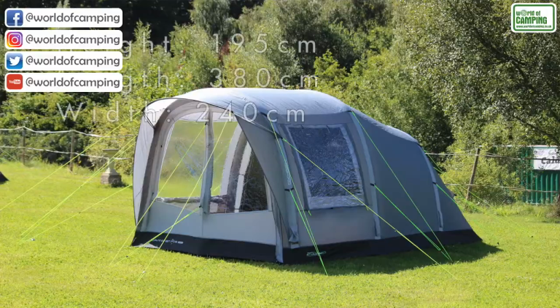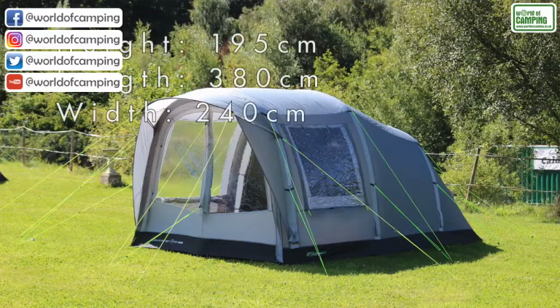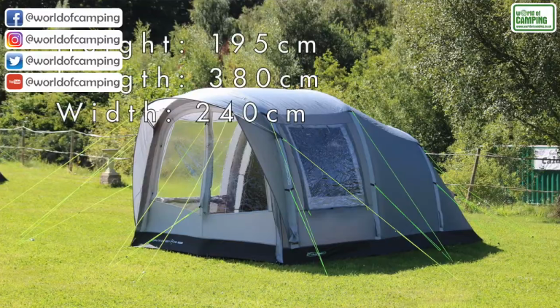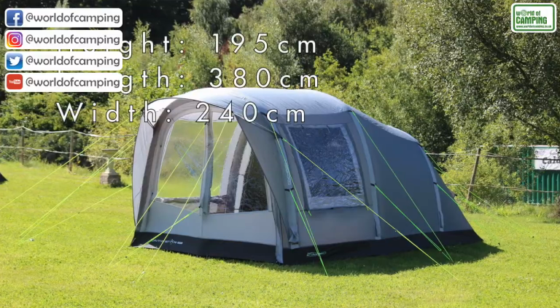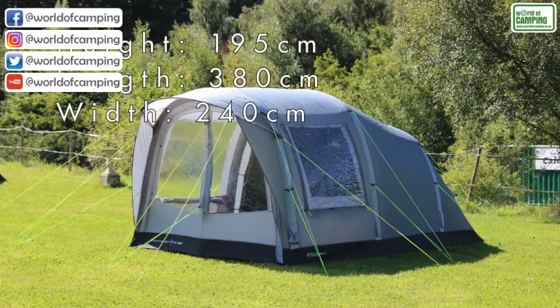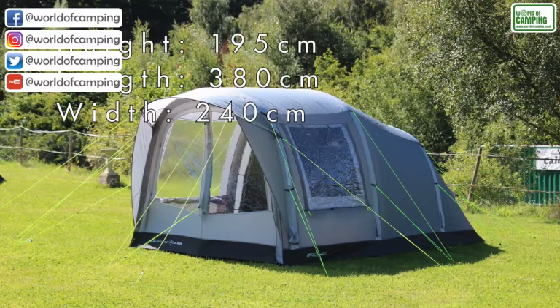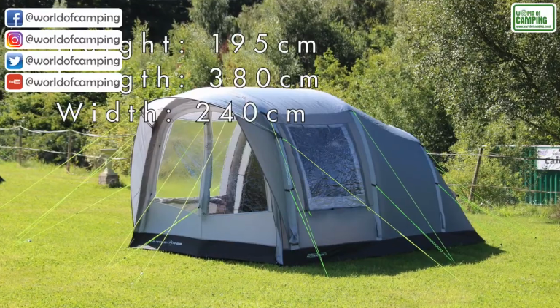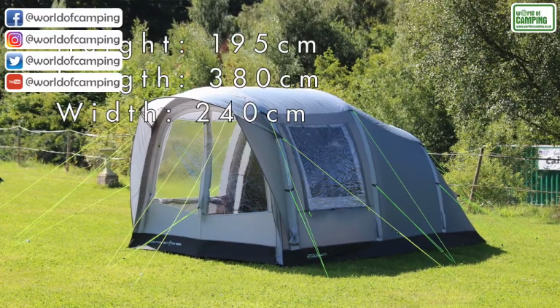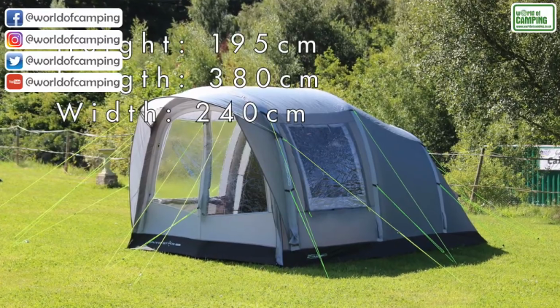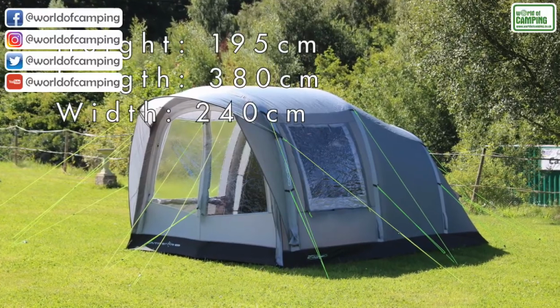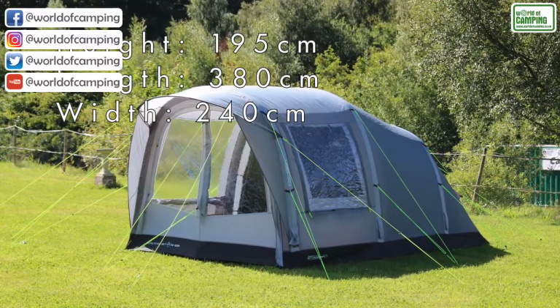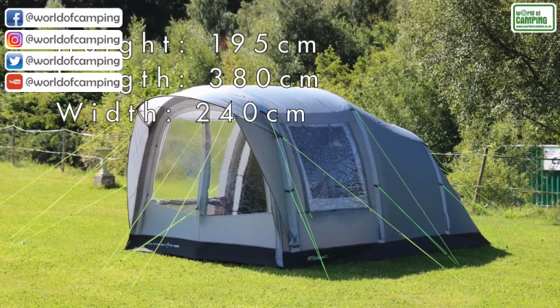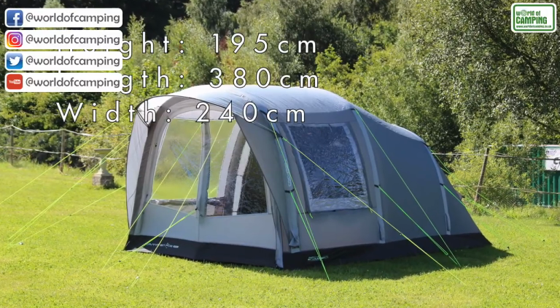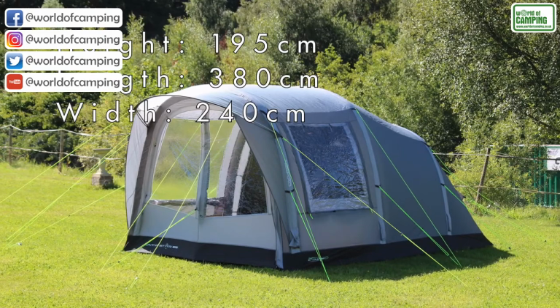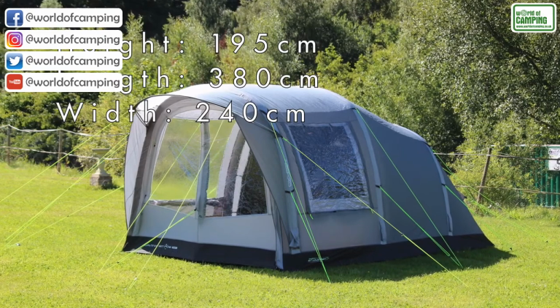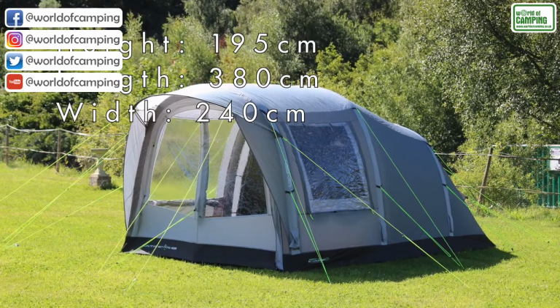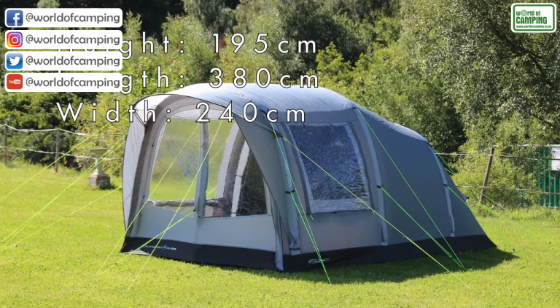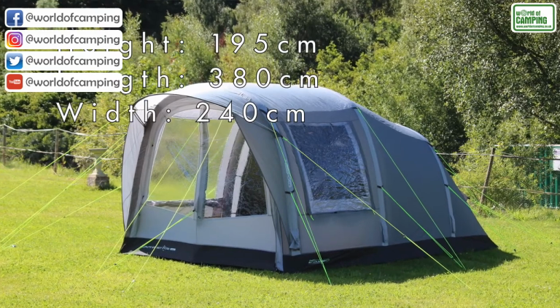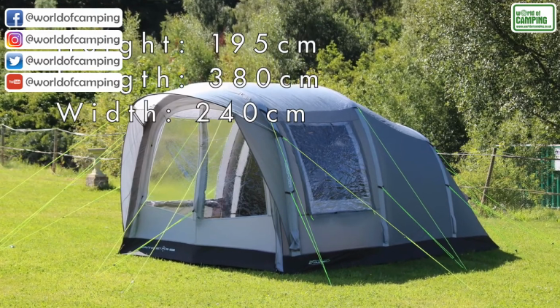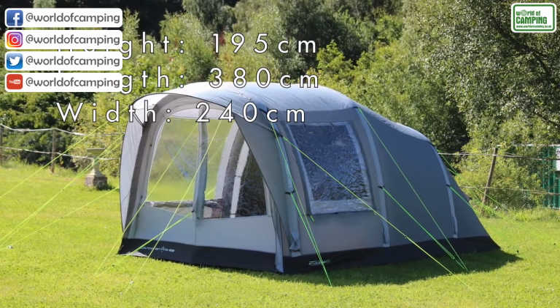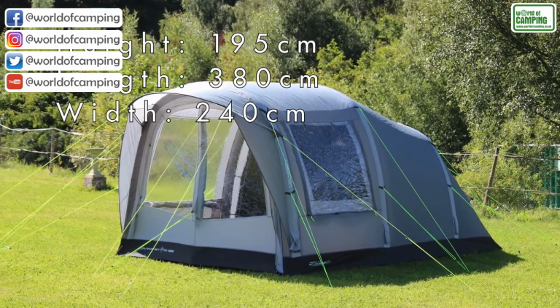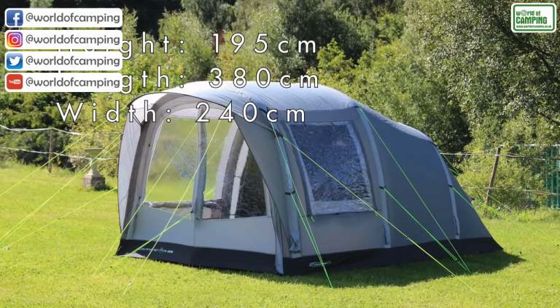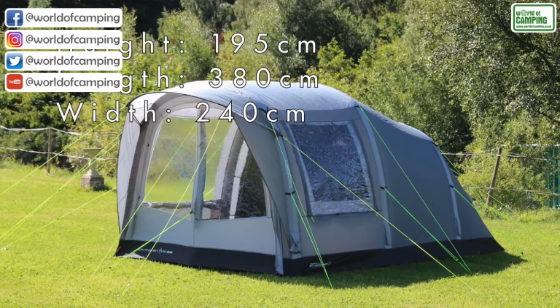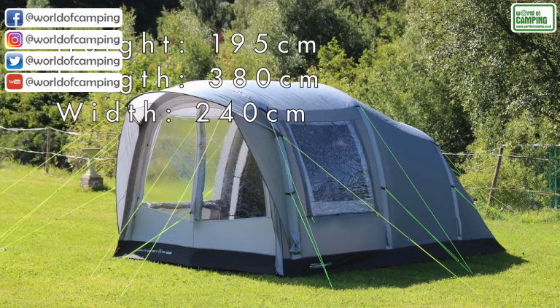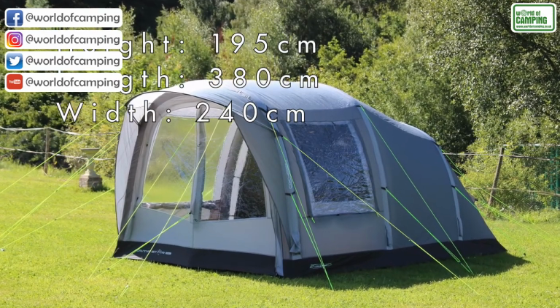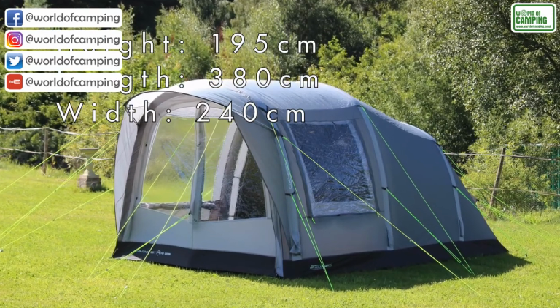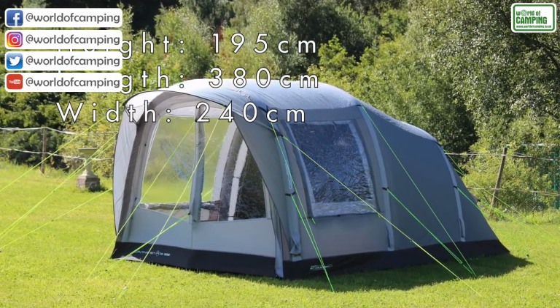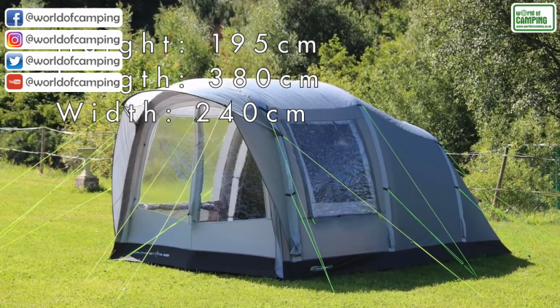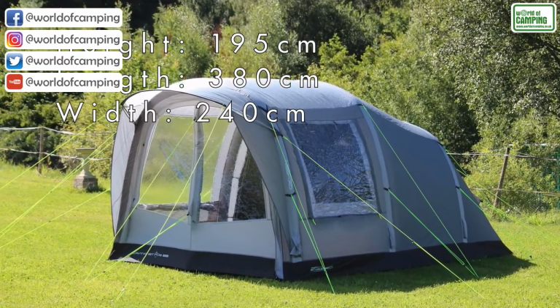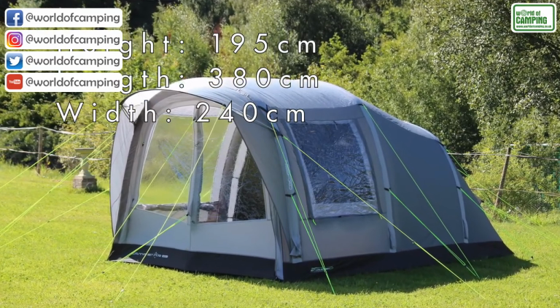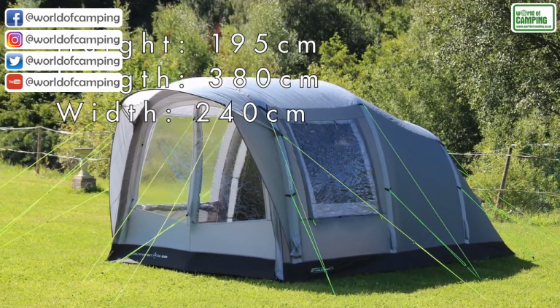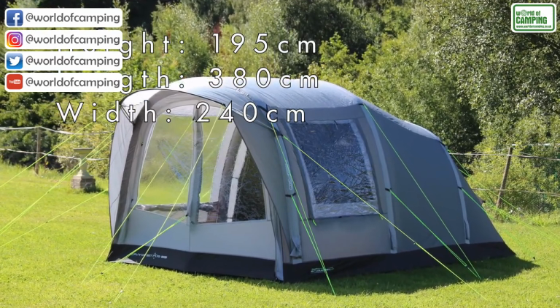Constructed from 120 HDE fabric, this tent is both lightweight and robust.